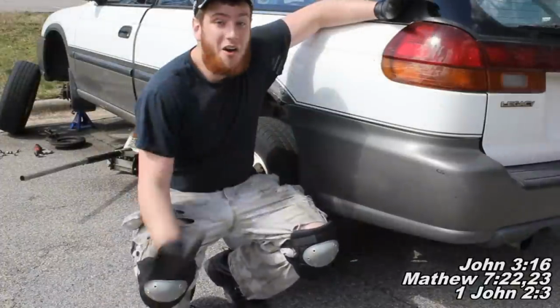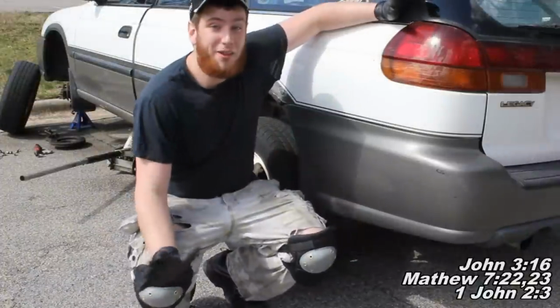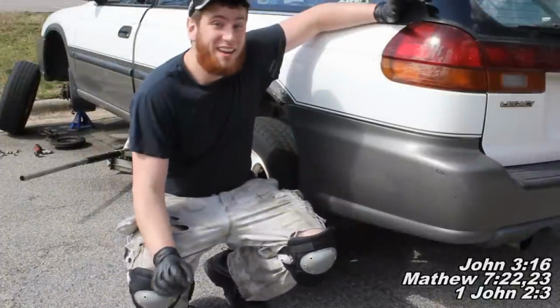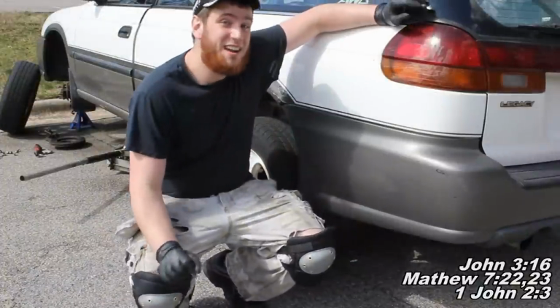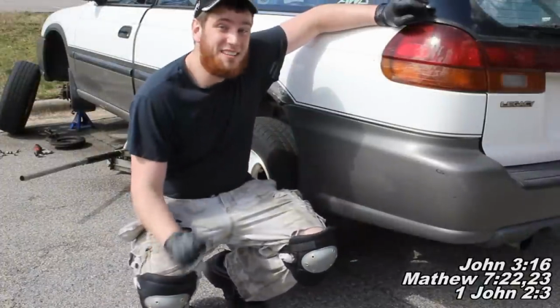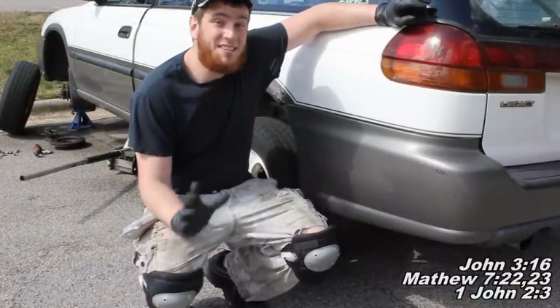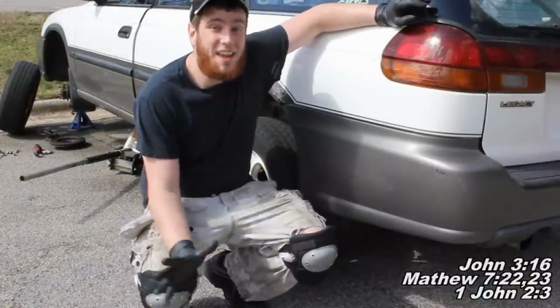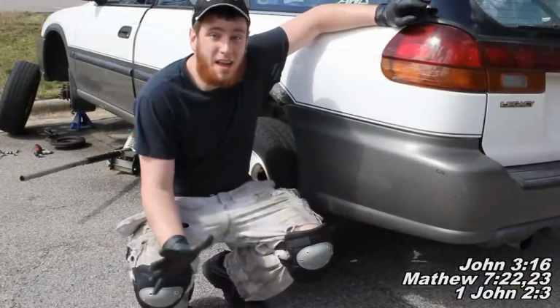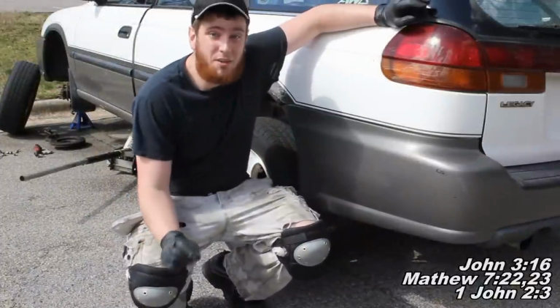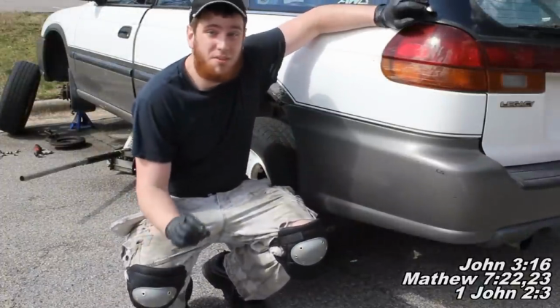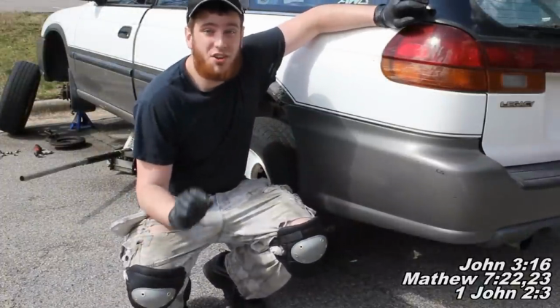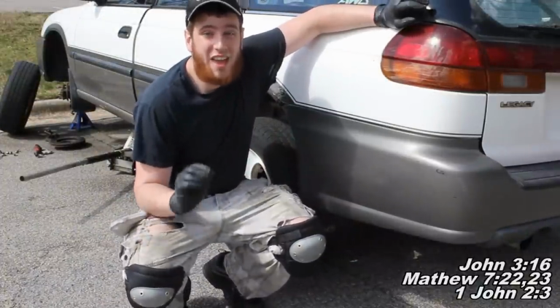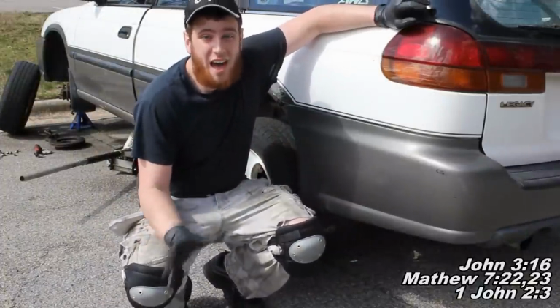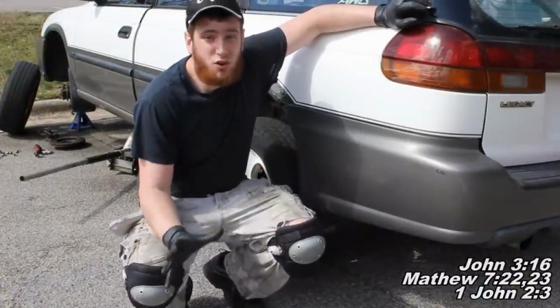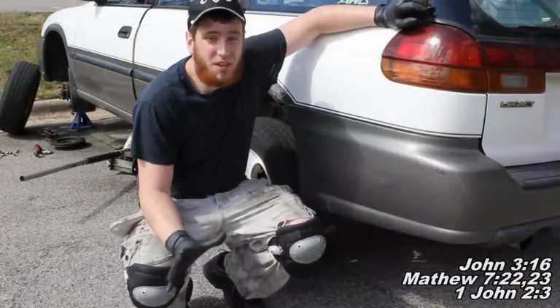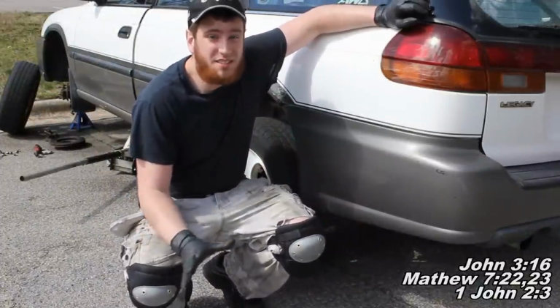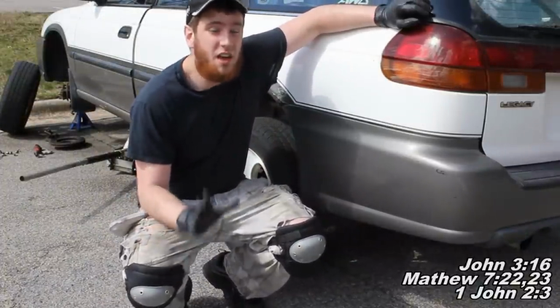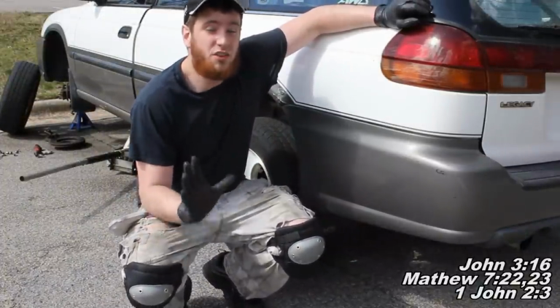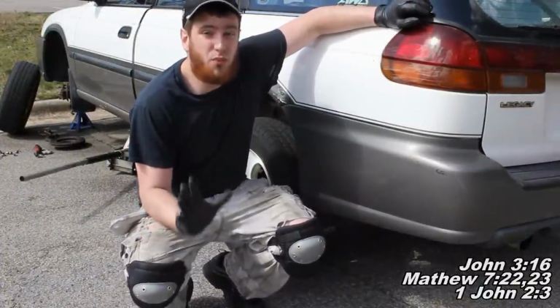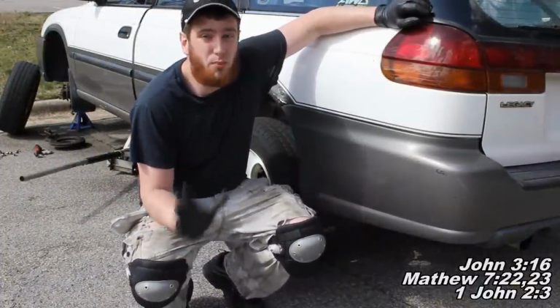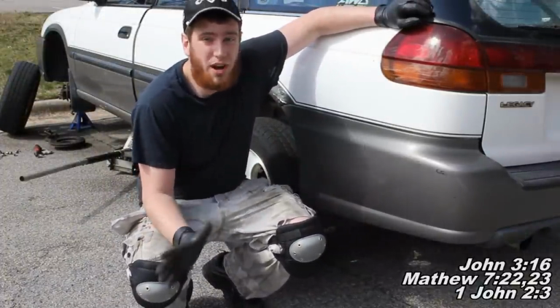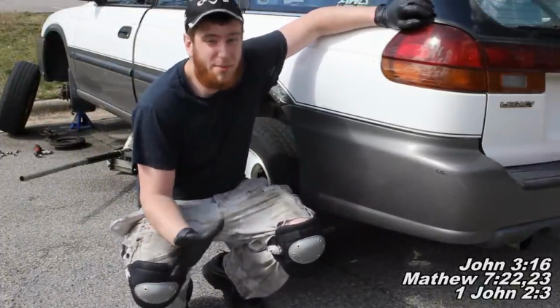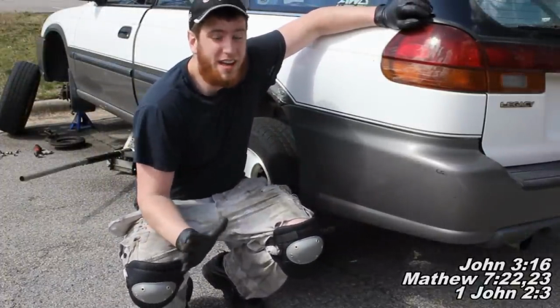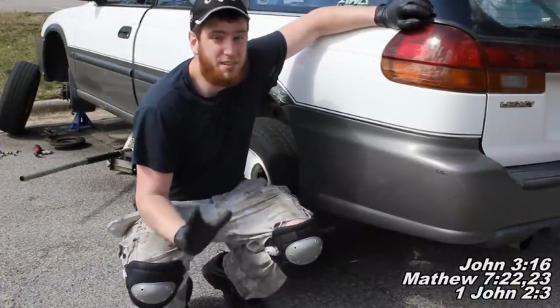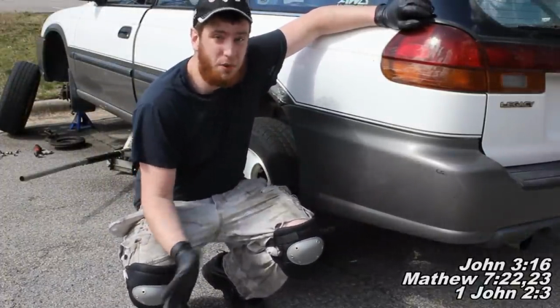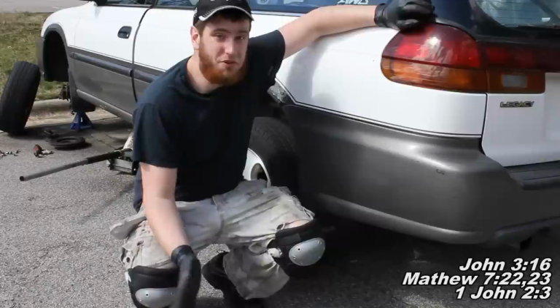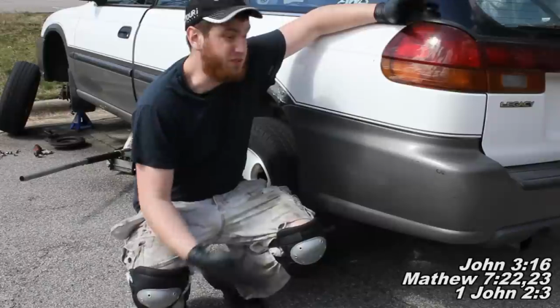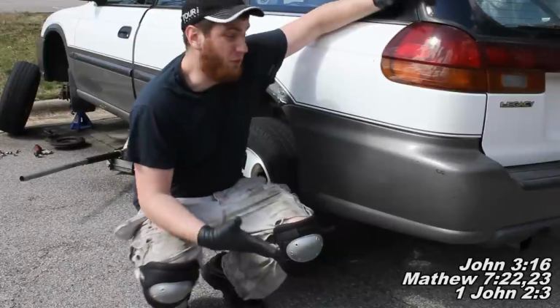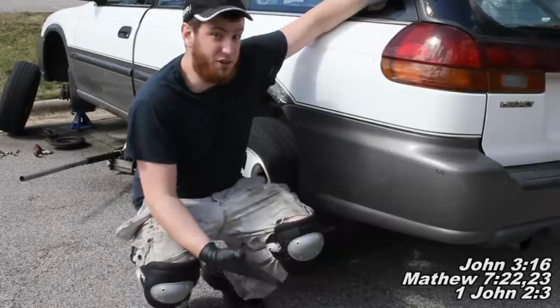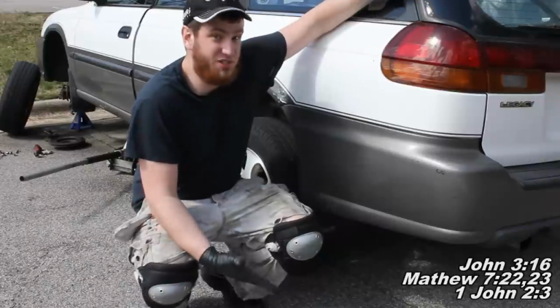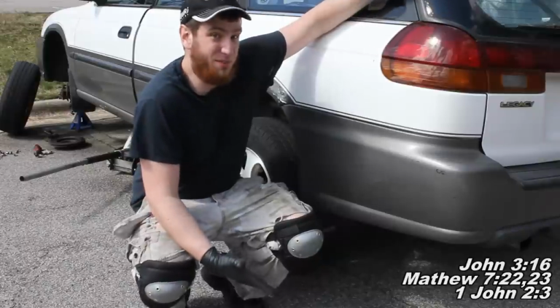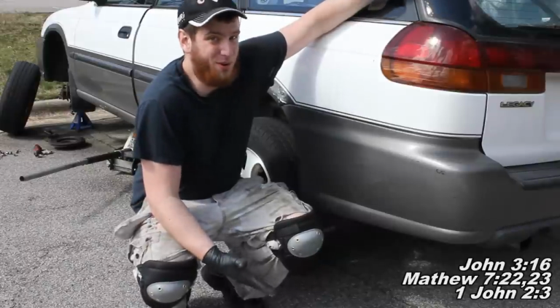Today I'm going to be showing you how to replace the rear brake pads and rotors for your Subaru.